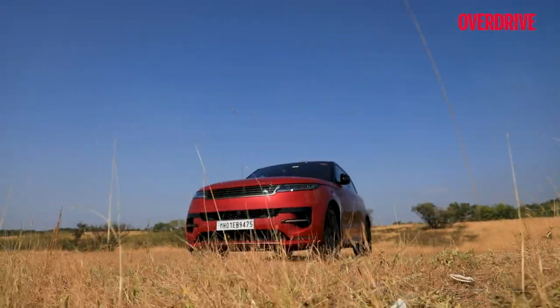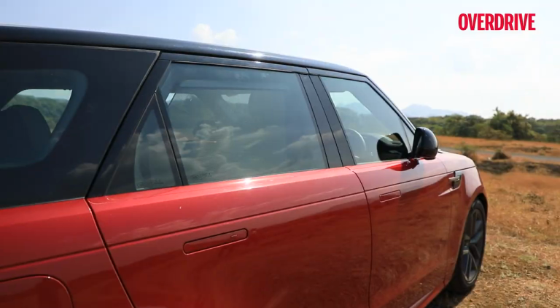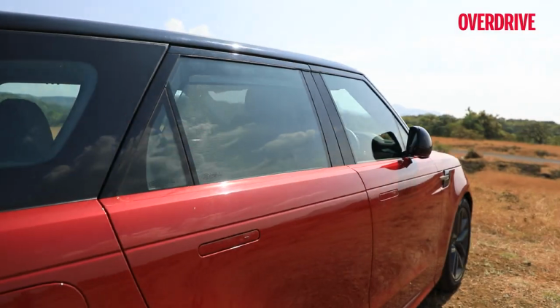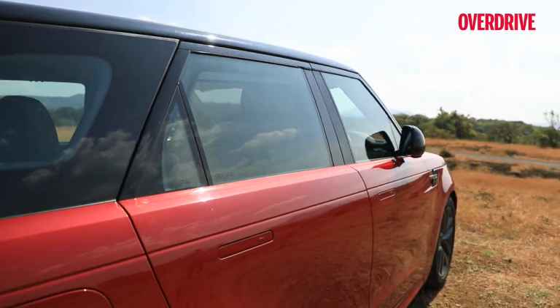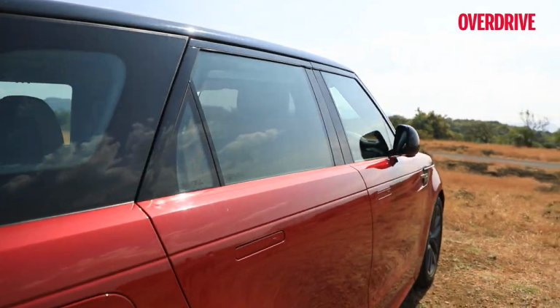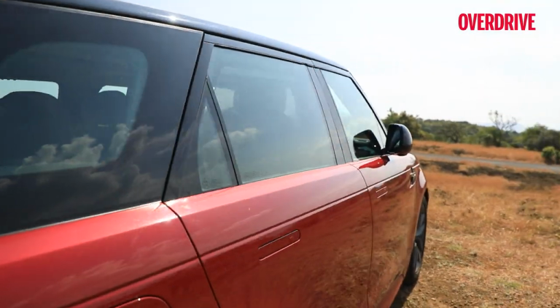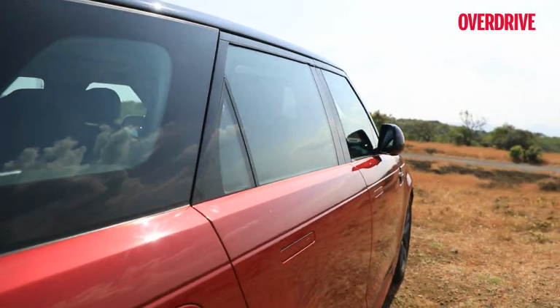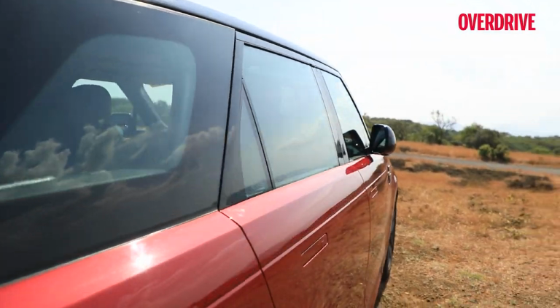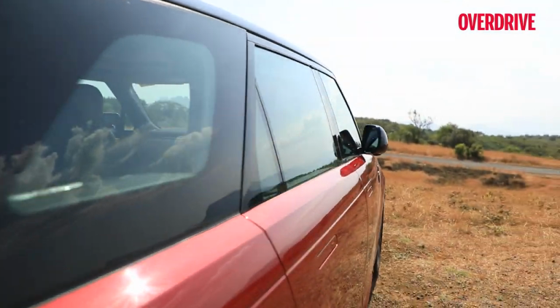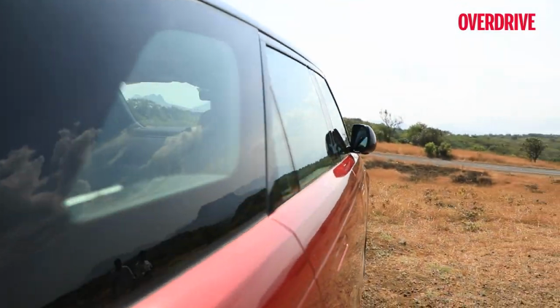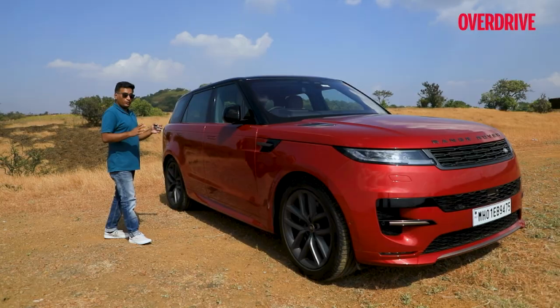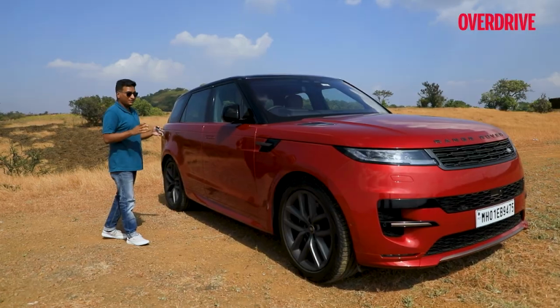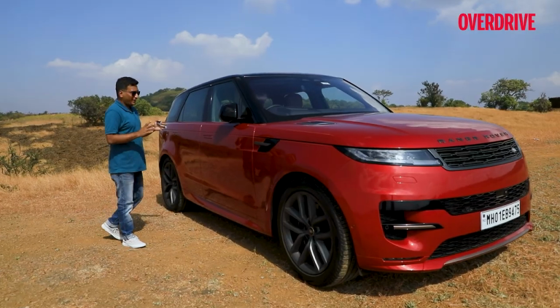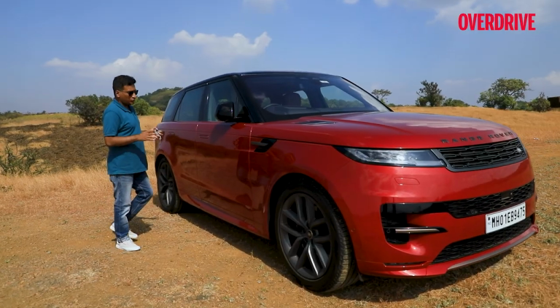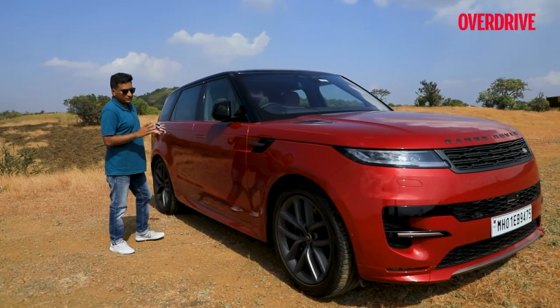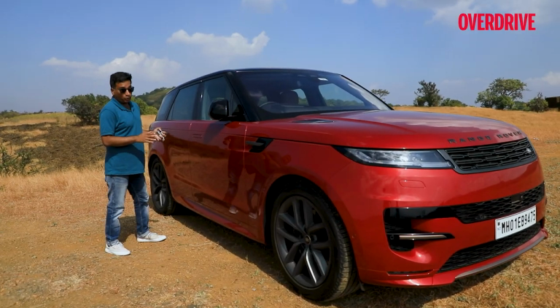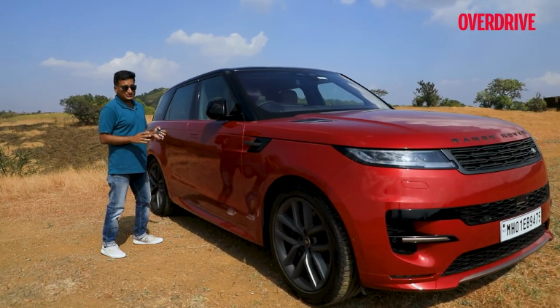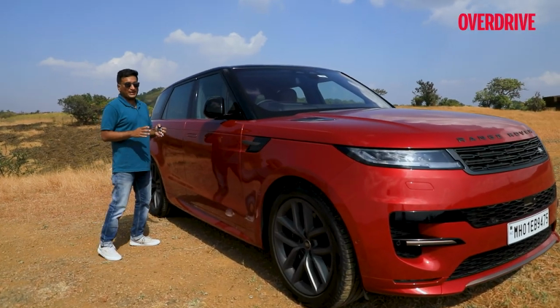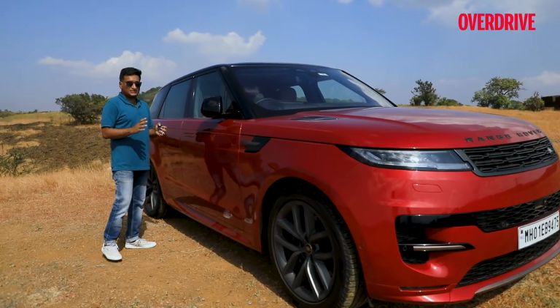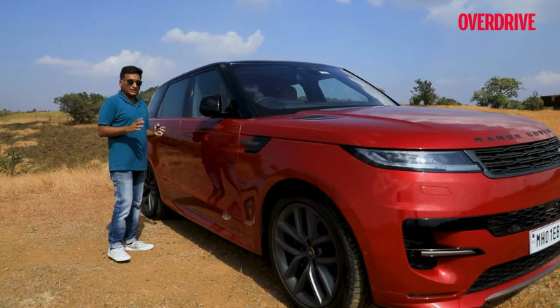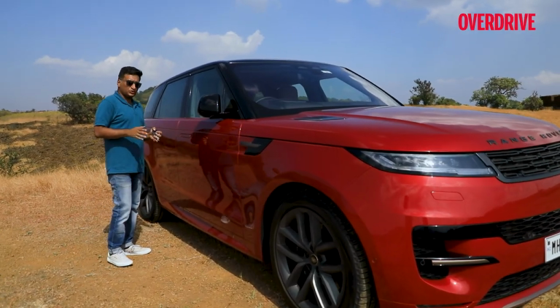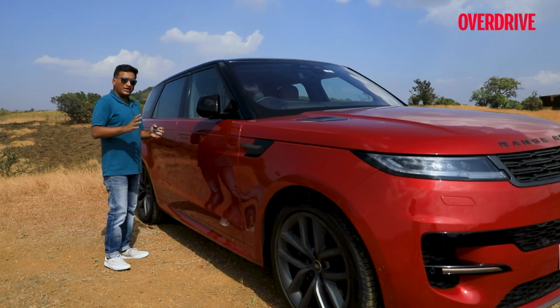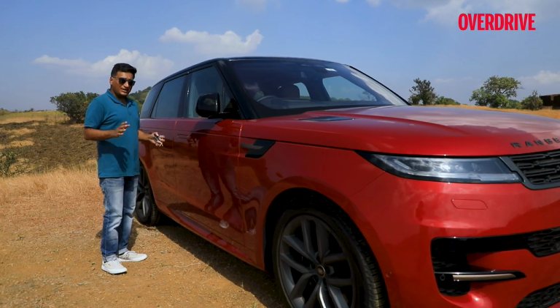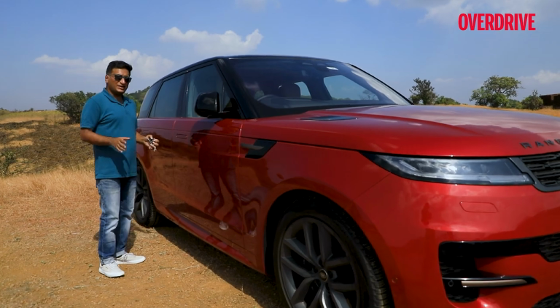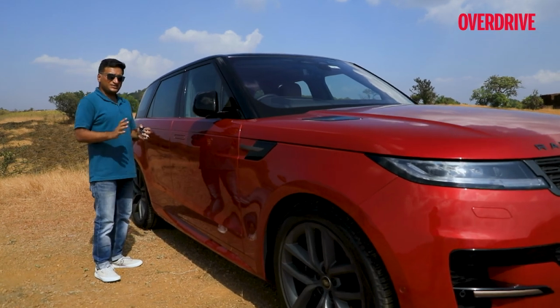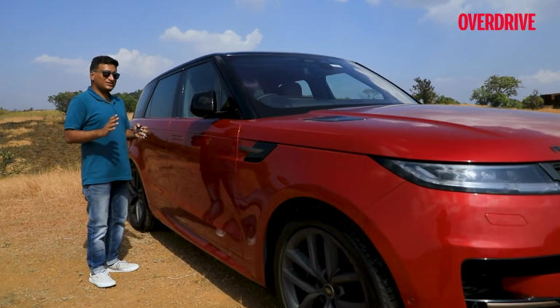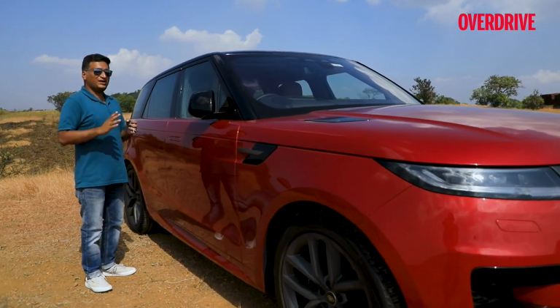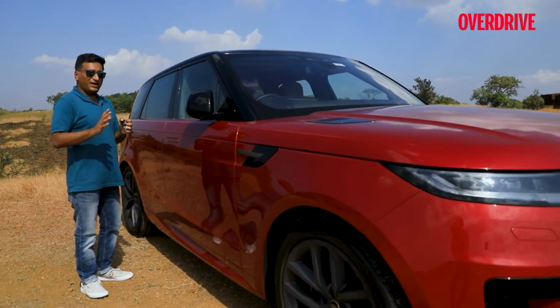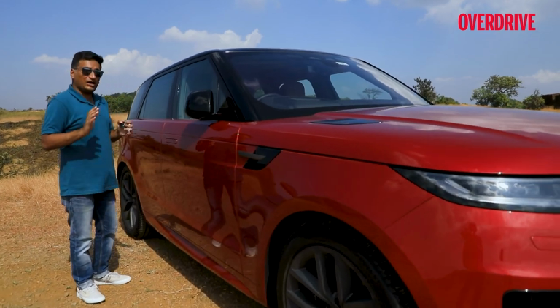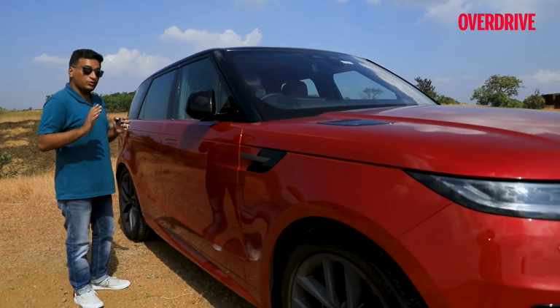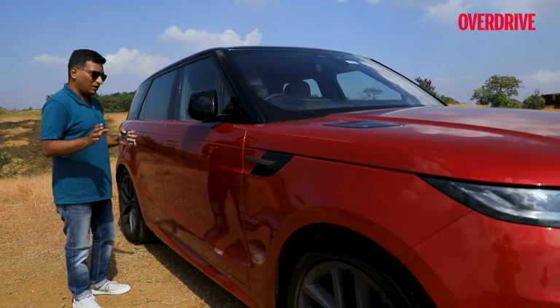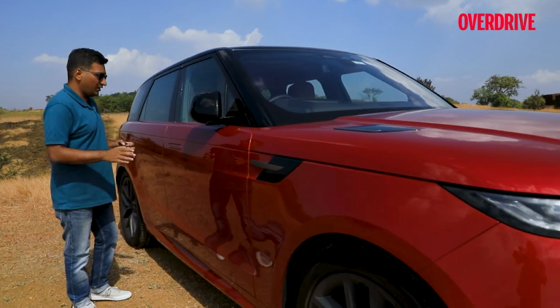We've already given you a good look at the Range Rover Sport standing still, so today let's just get right down to driving.